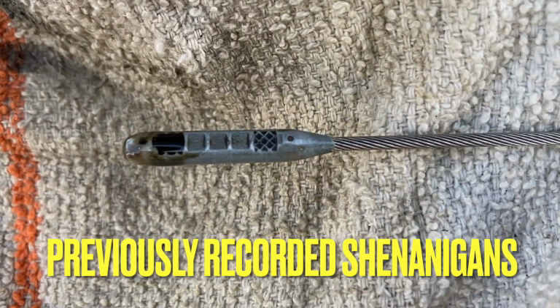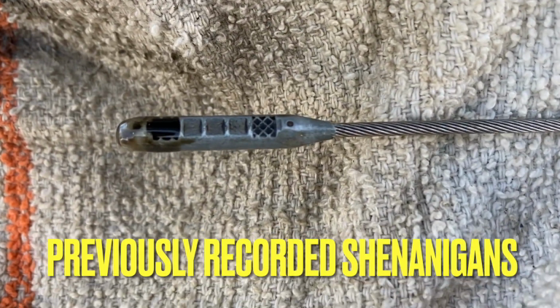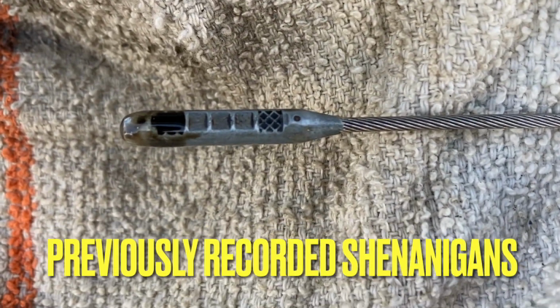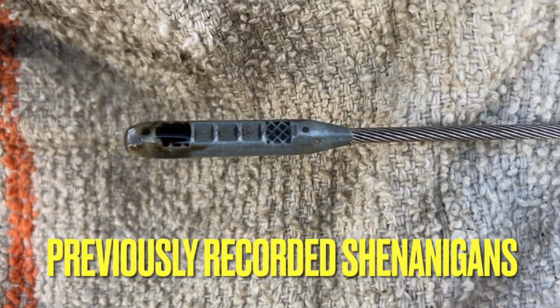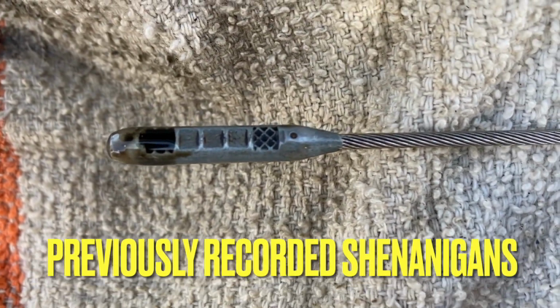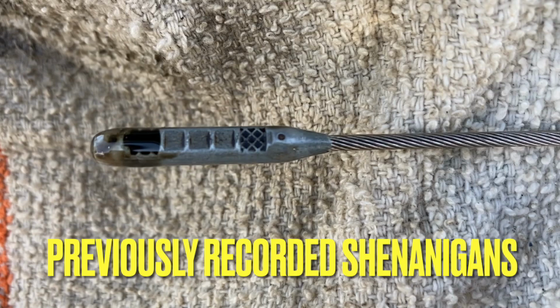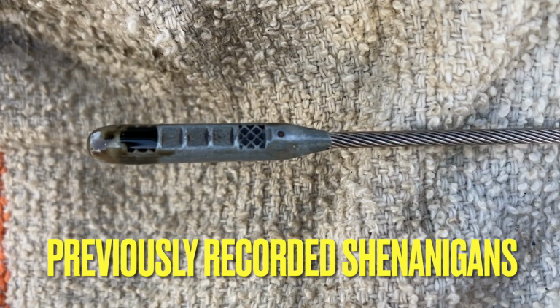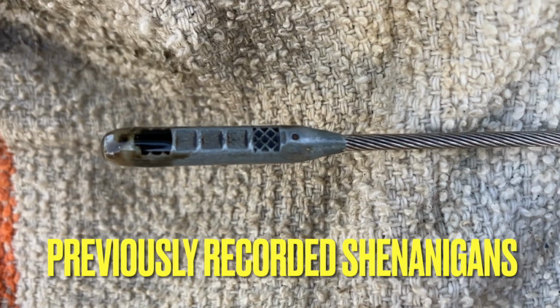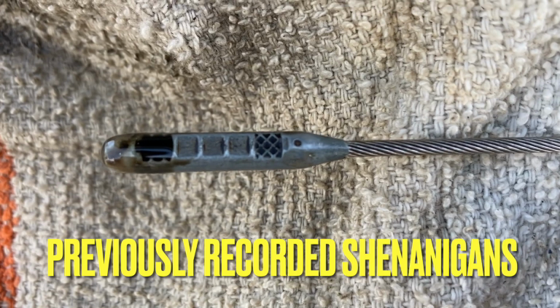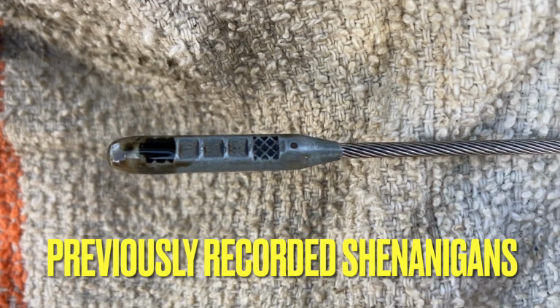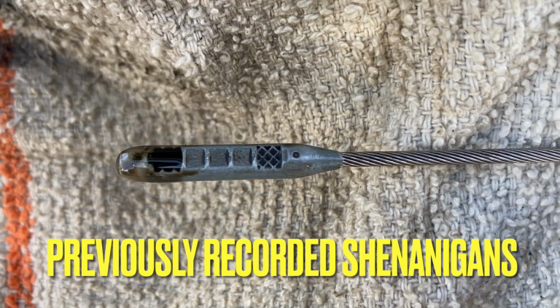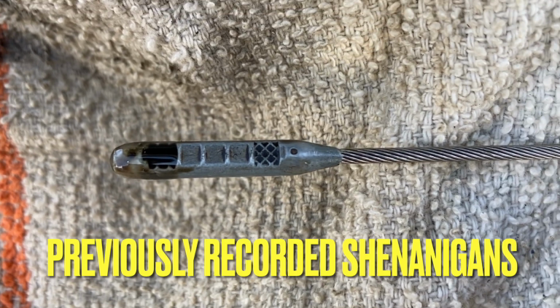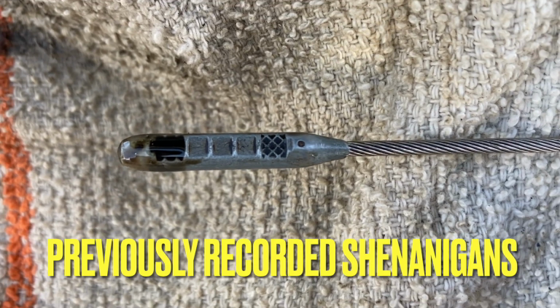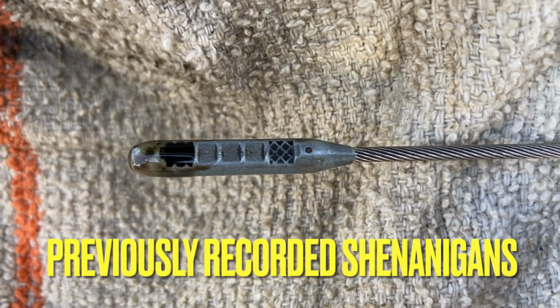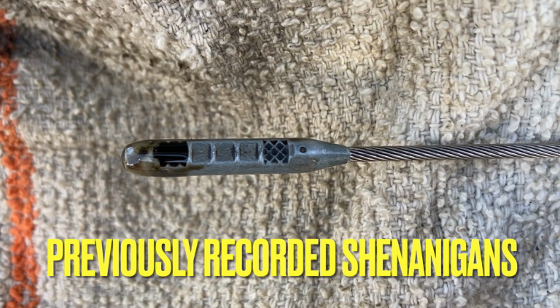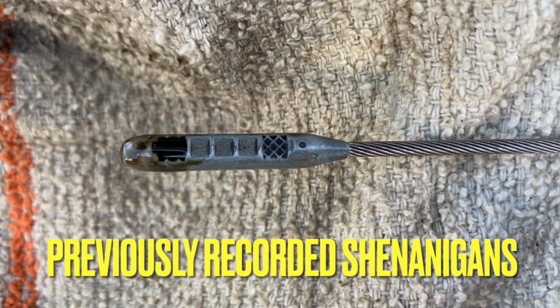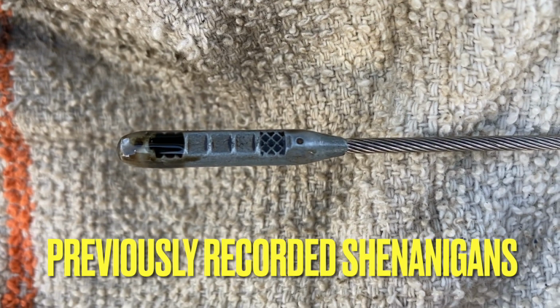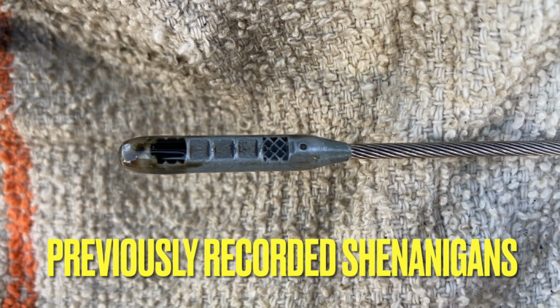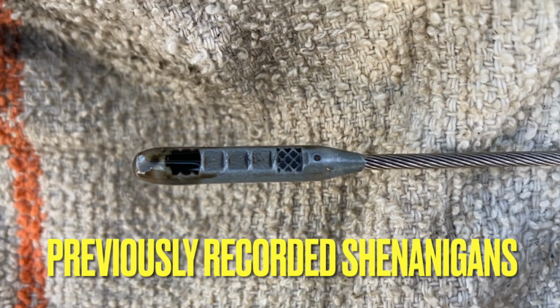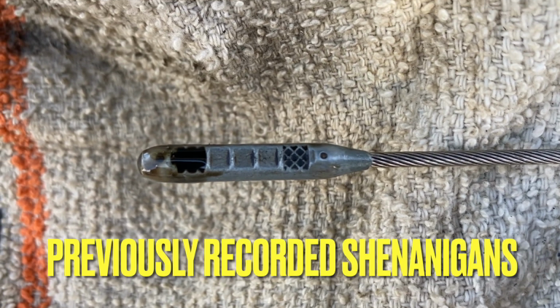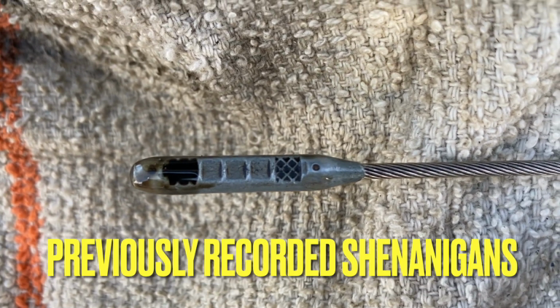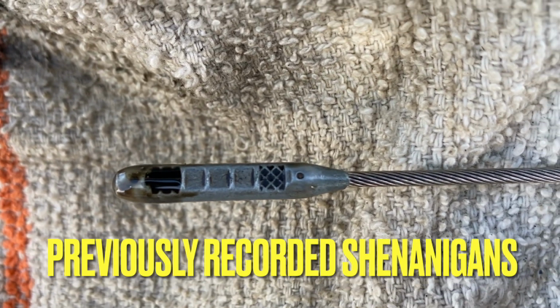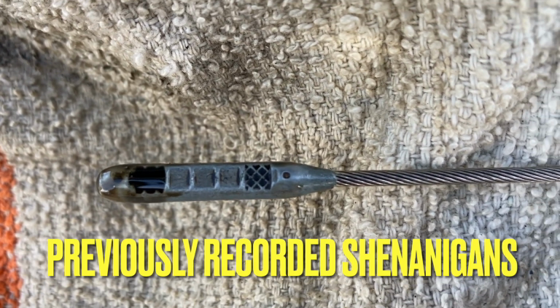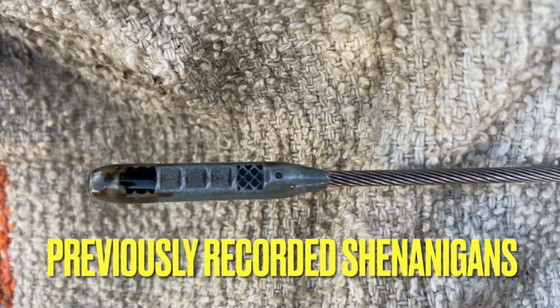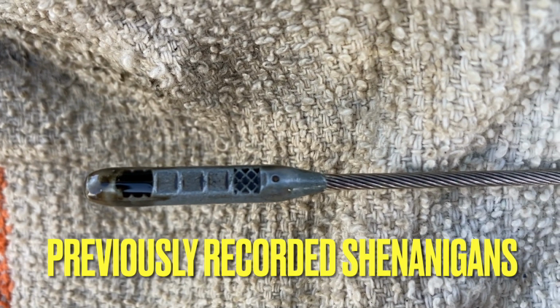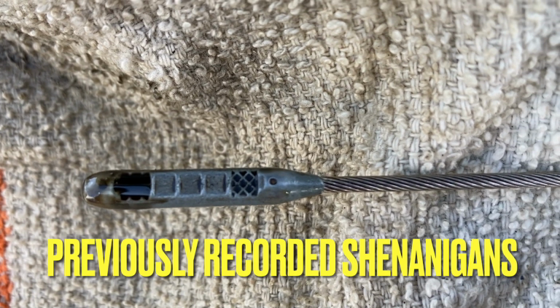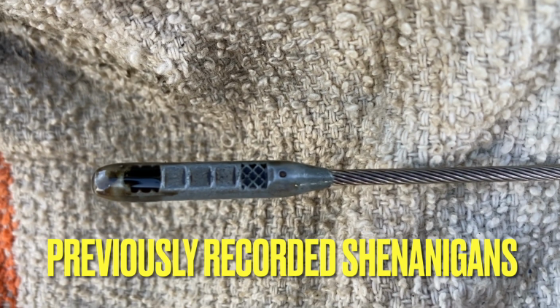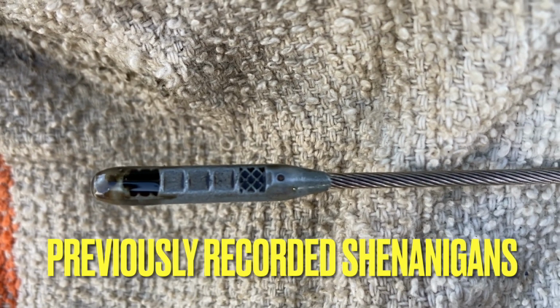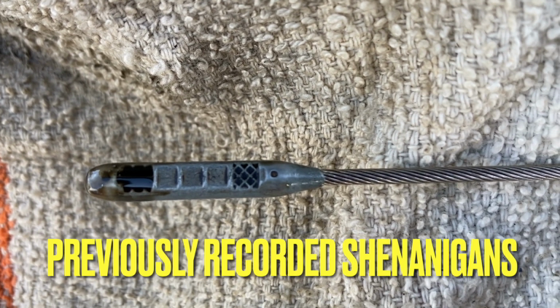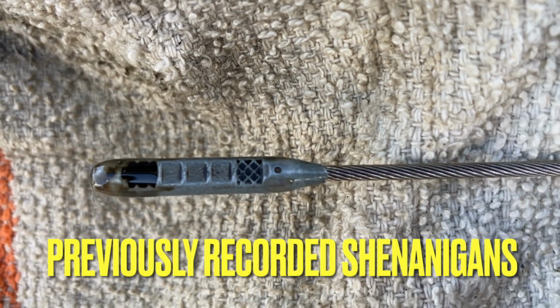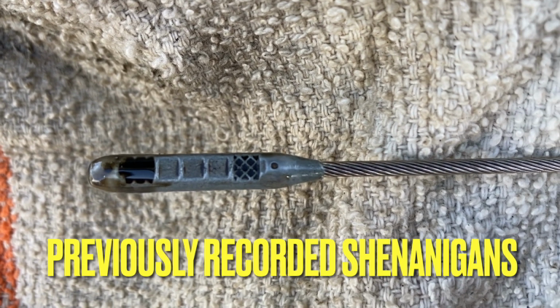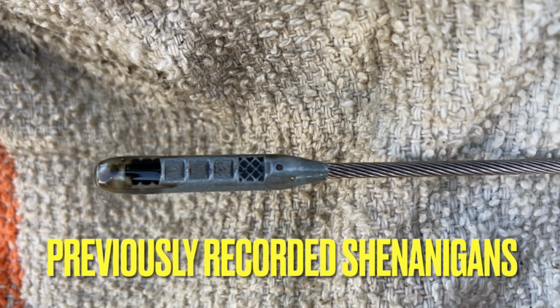Here's the oil level after 232 miles — oh, that's bad.